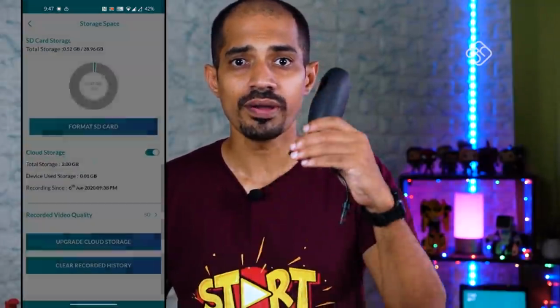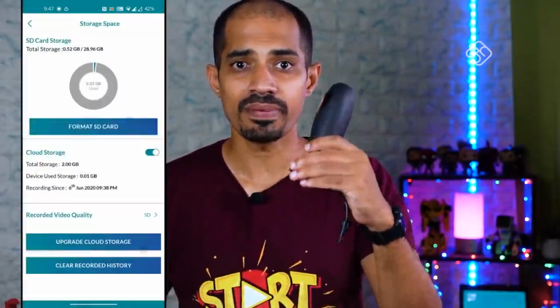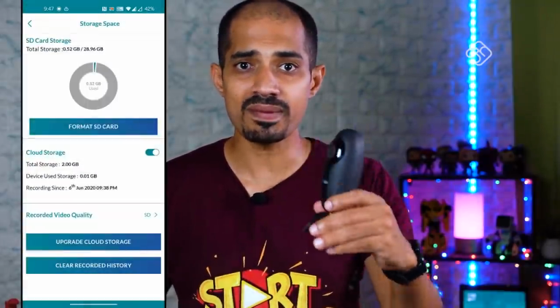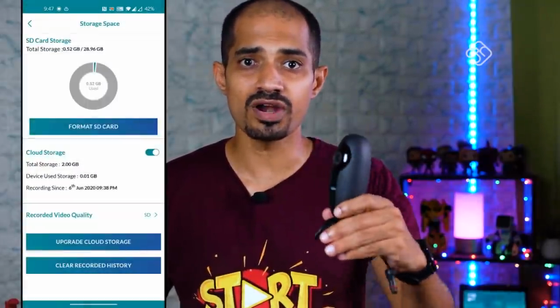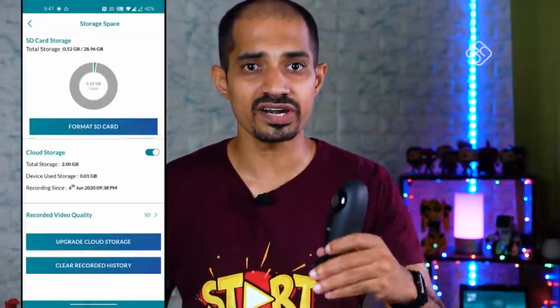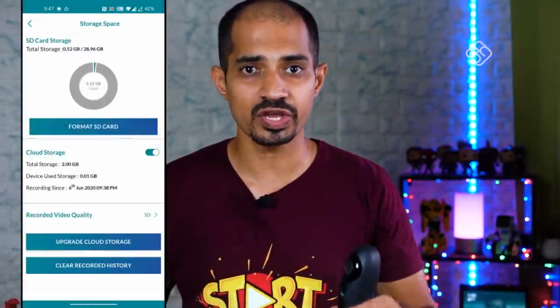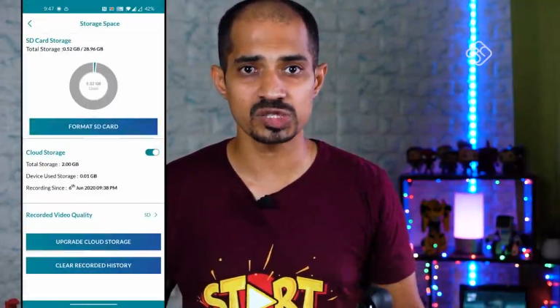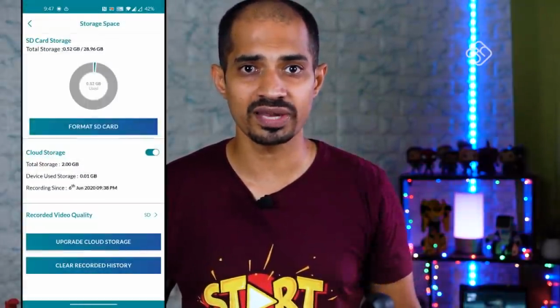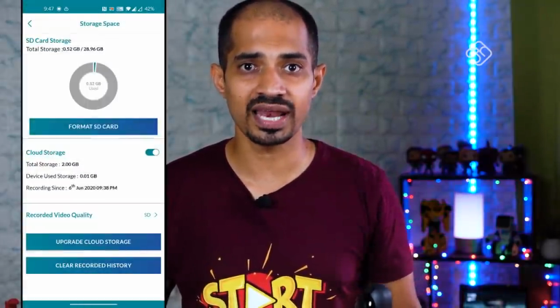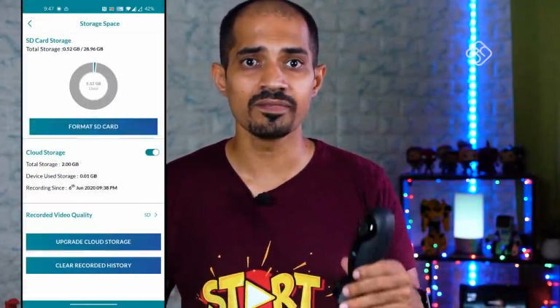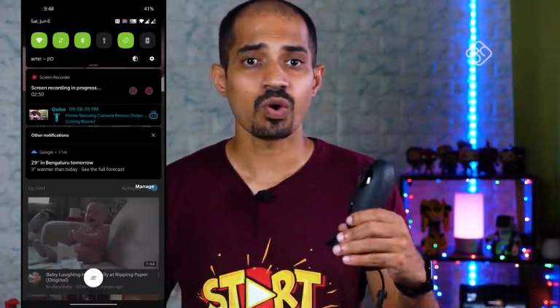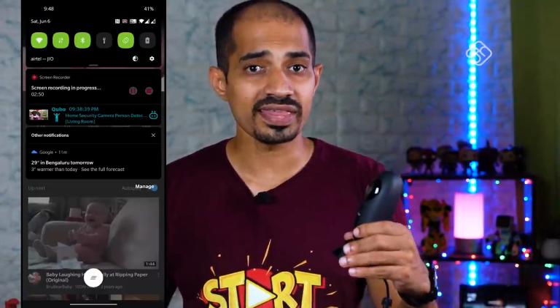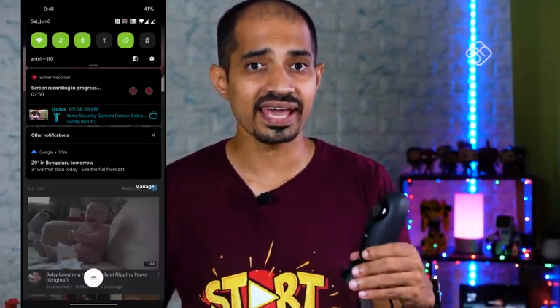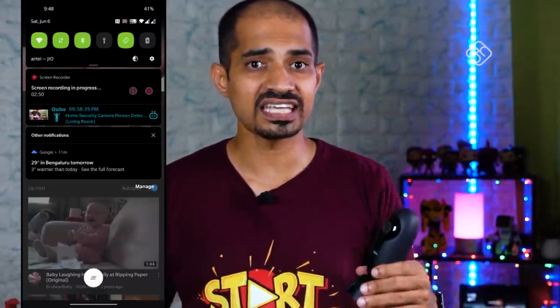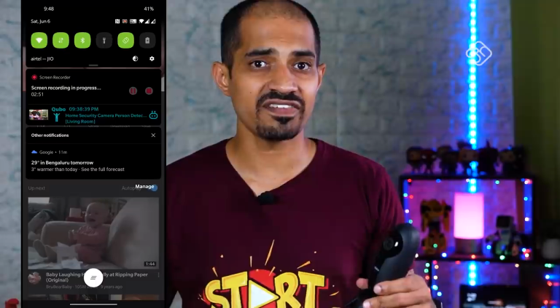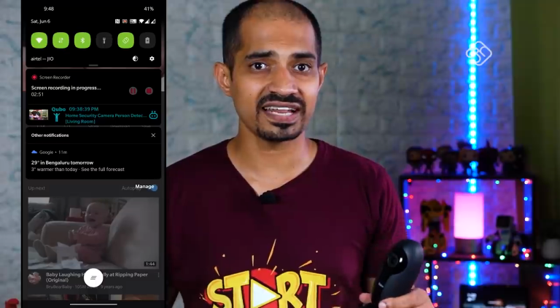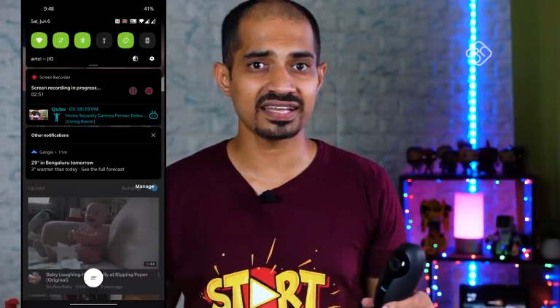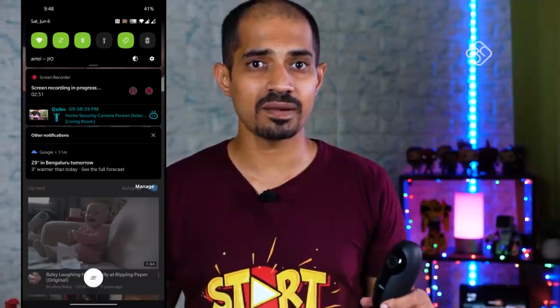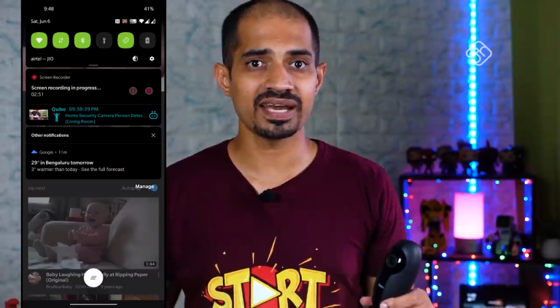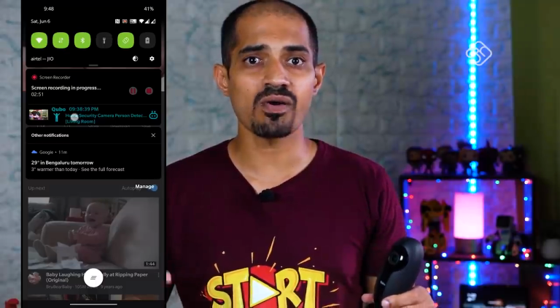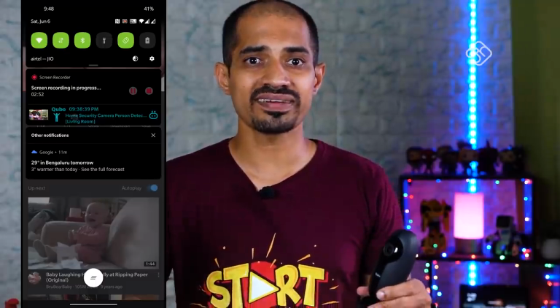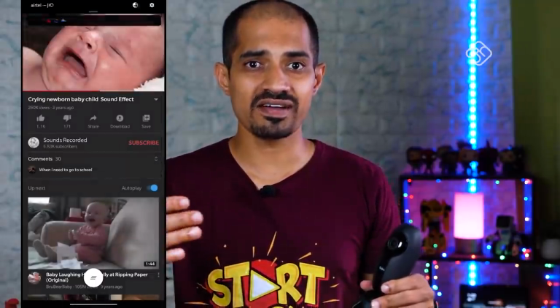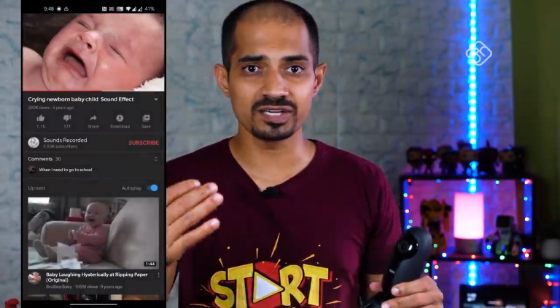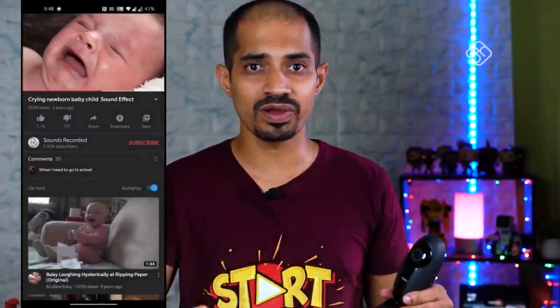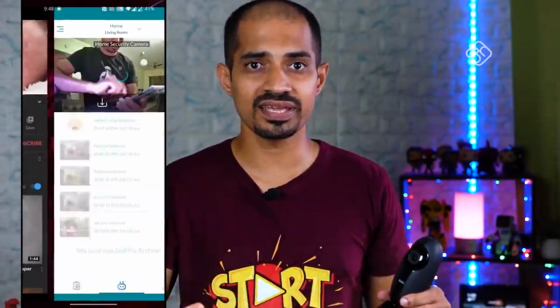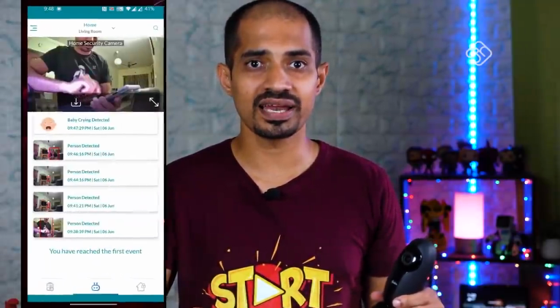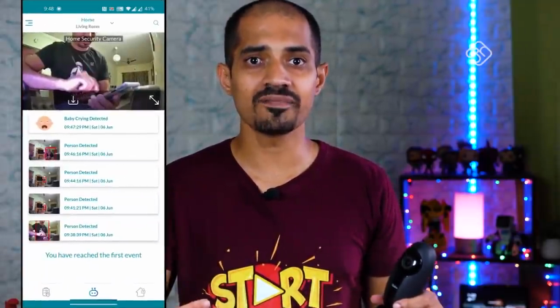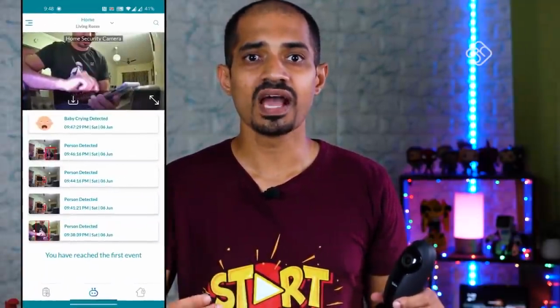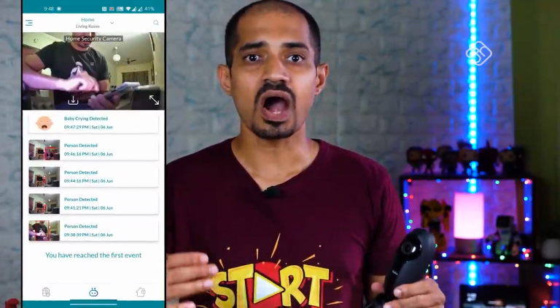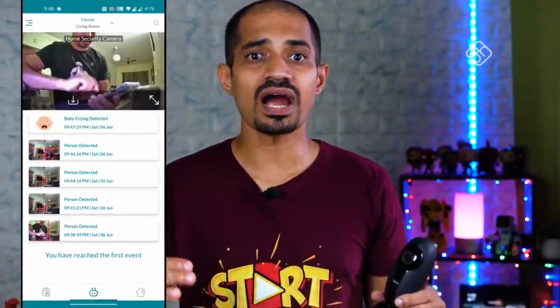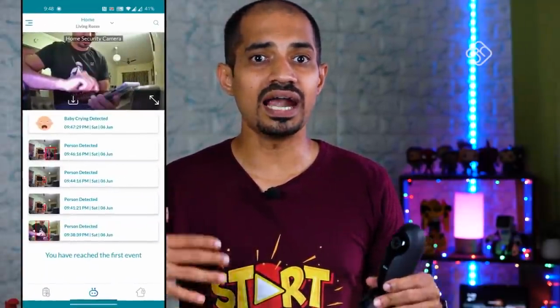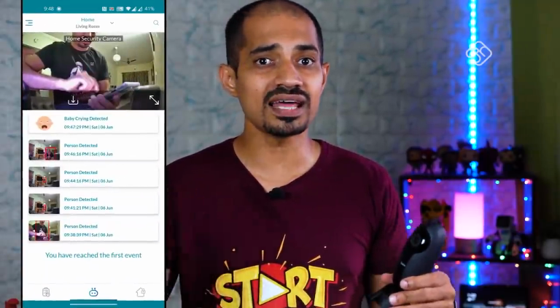You can use this camera indoors. You can also use it as a baby monitor. If you are away from home, your mobile phone will receive notifications.